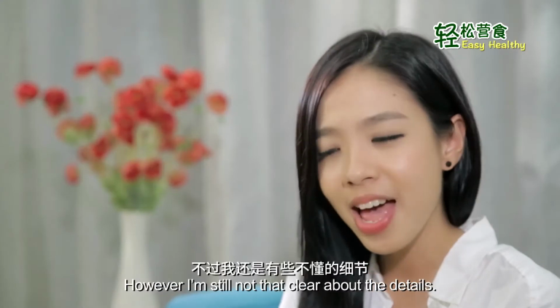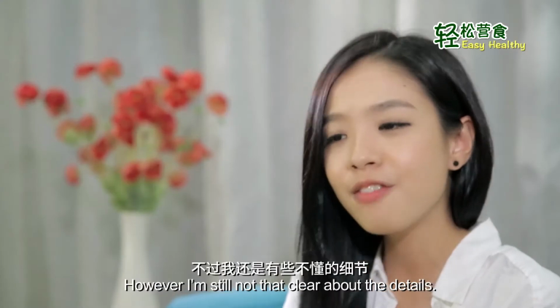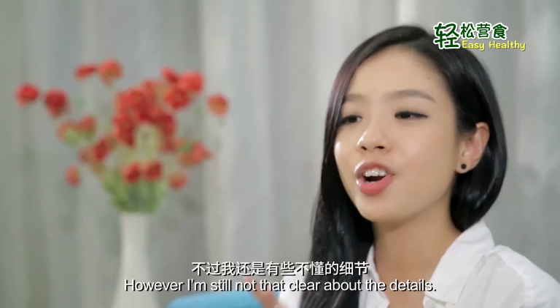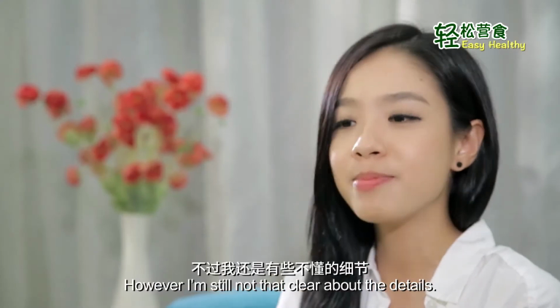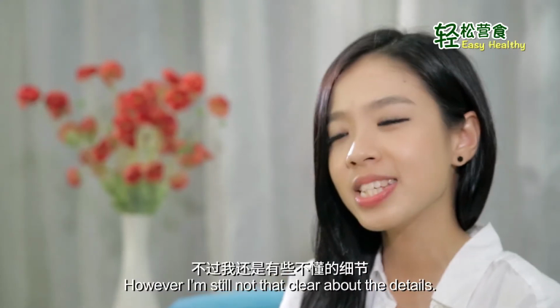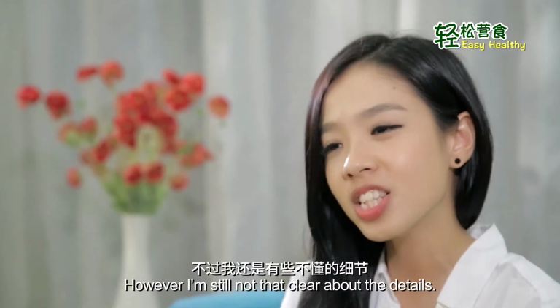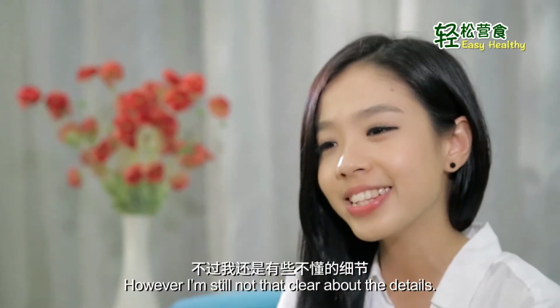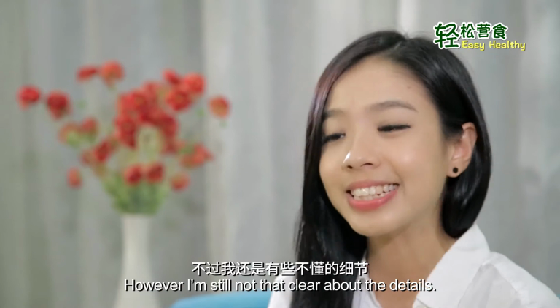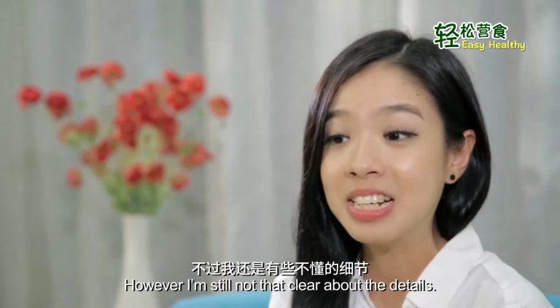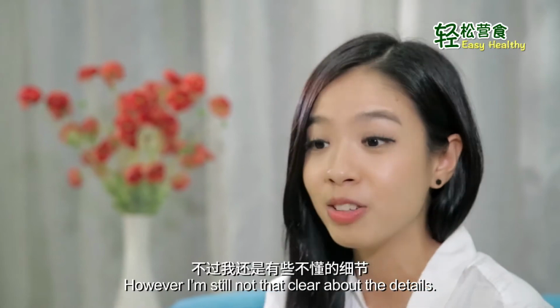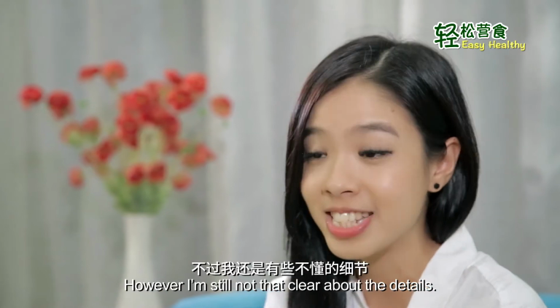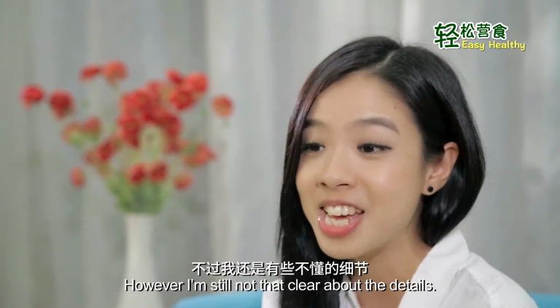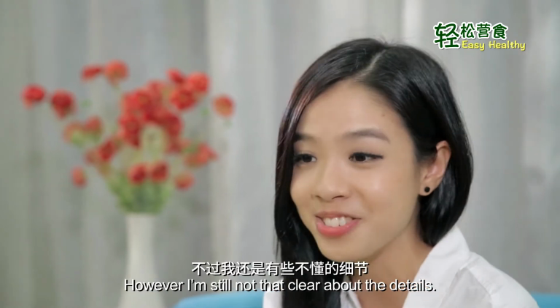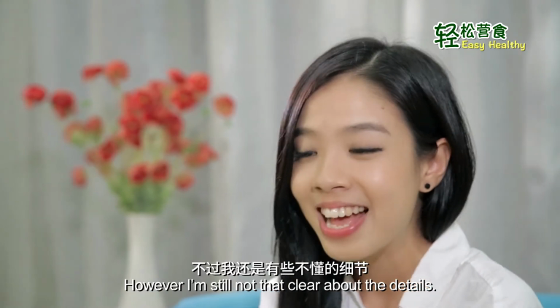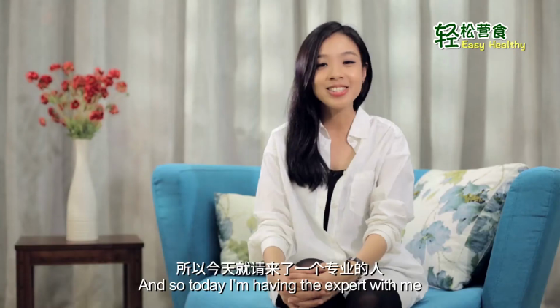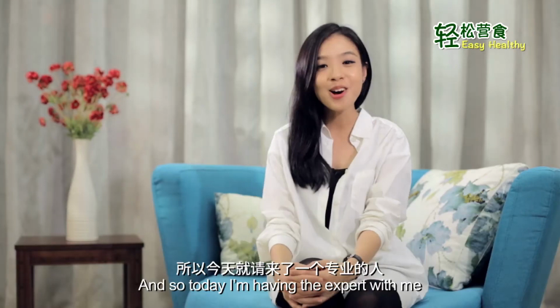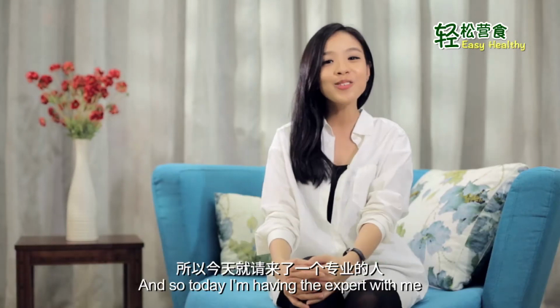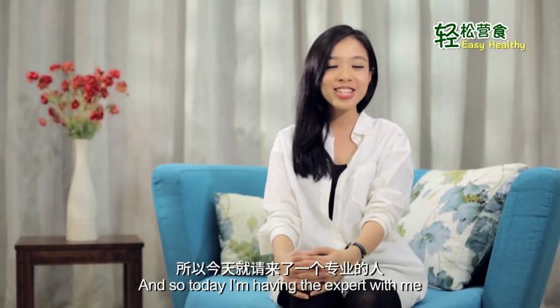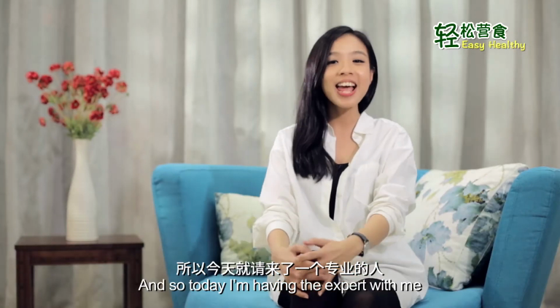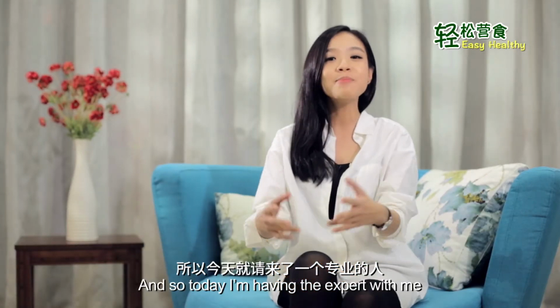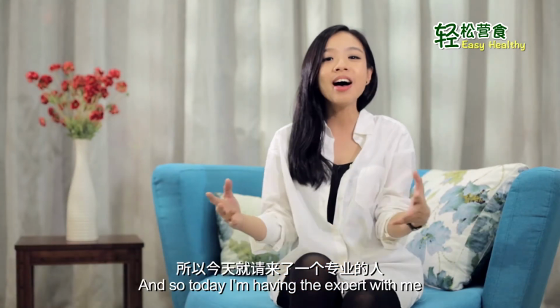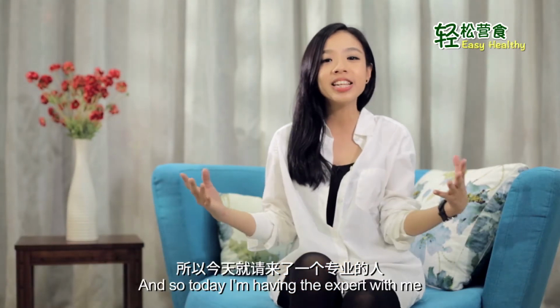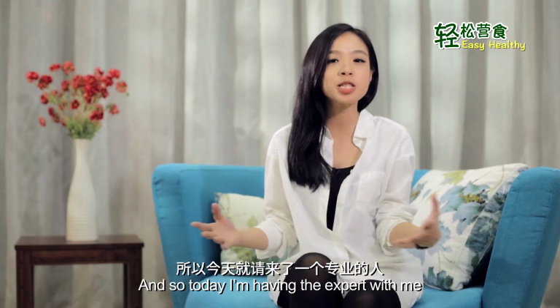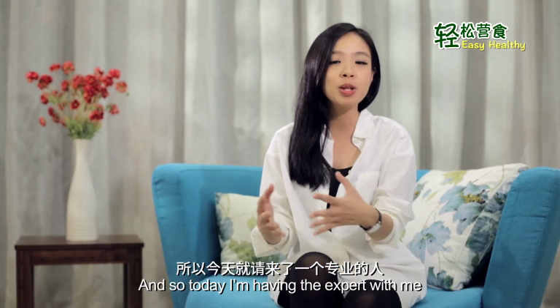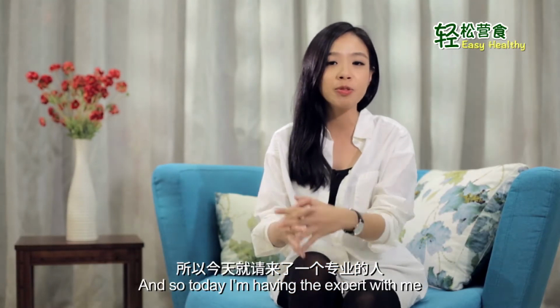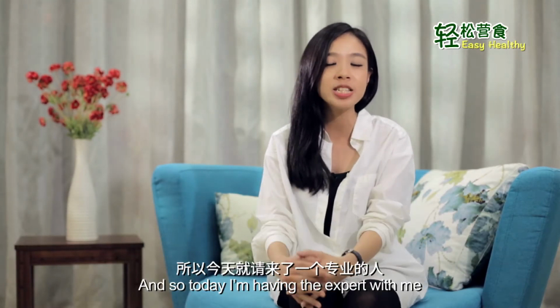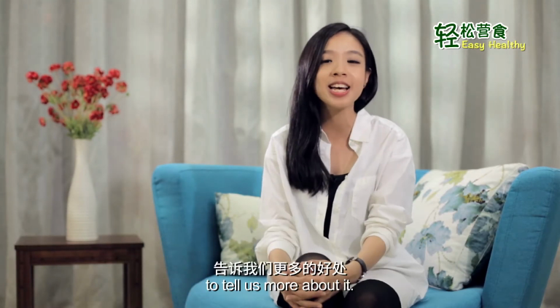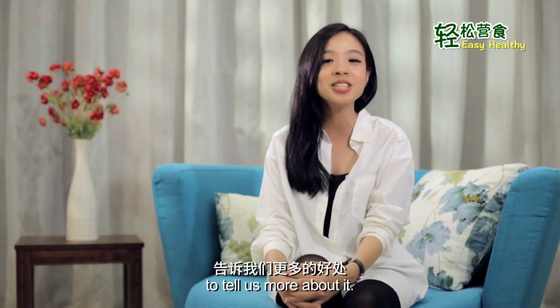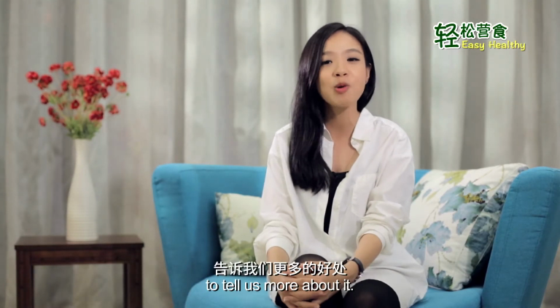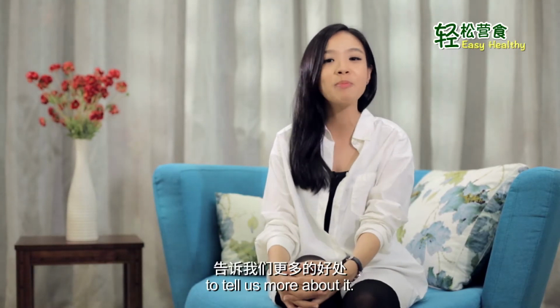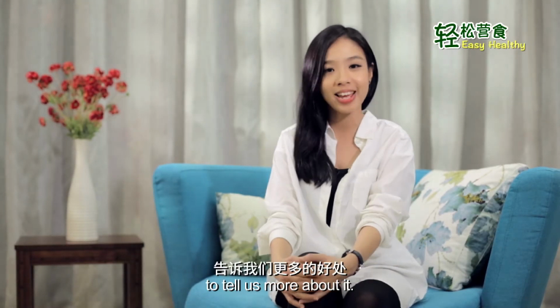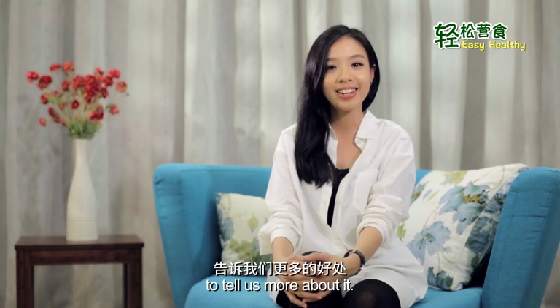However, I'm still not that clear about the details. And so, today I'm having the expert with me to tell us more about it.